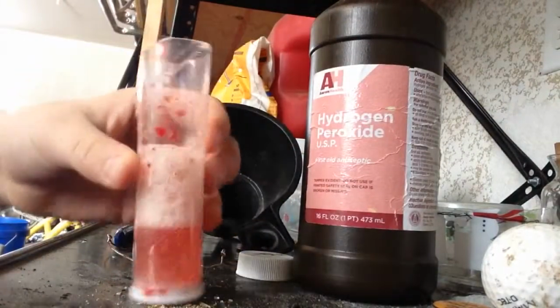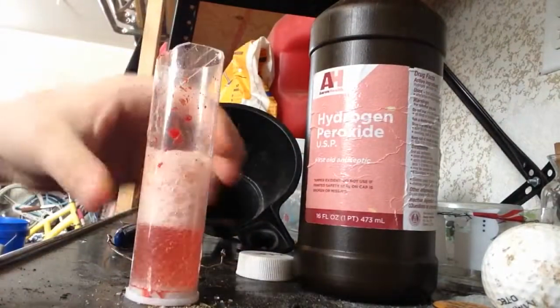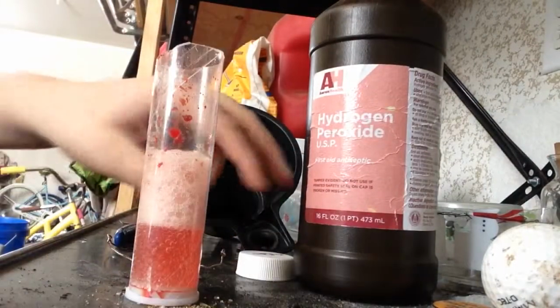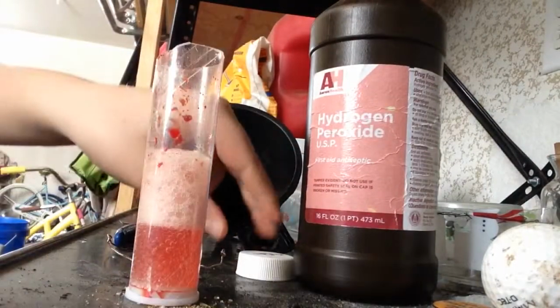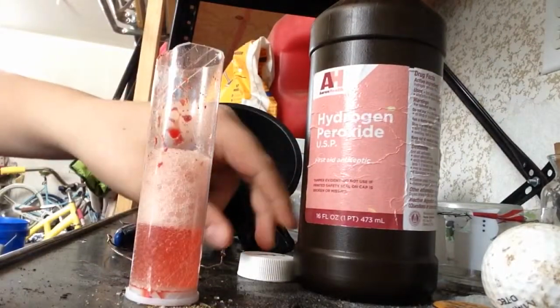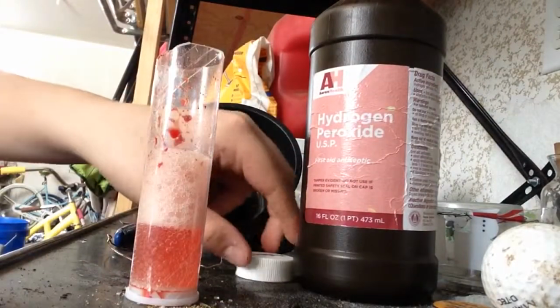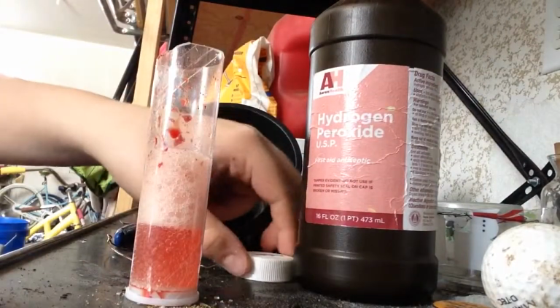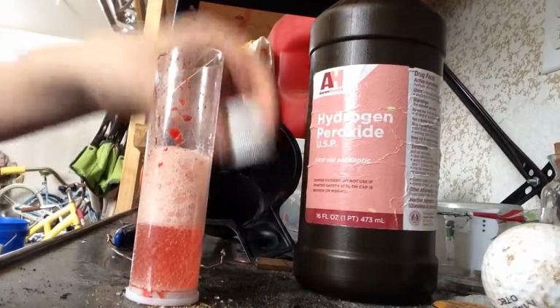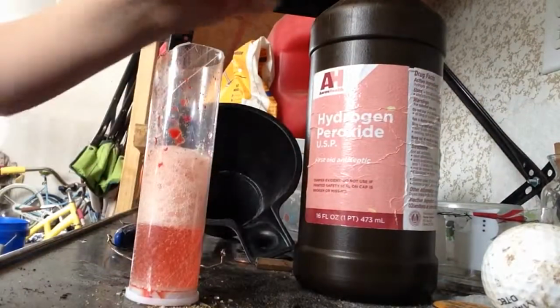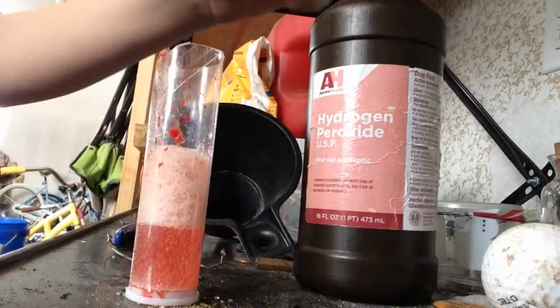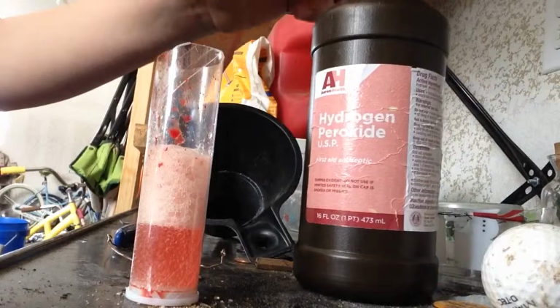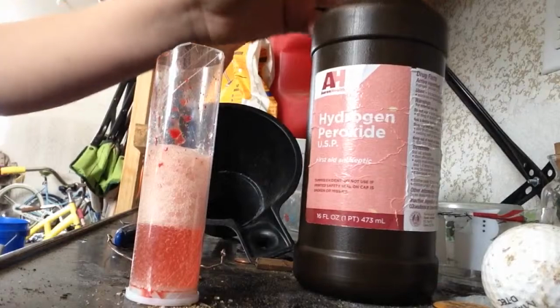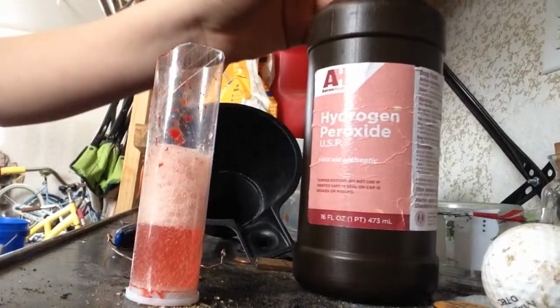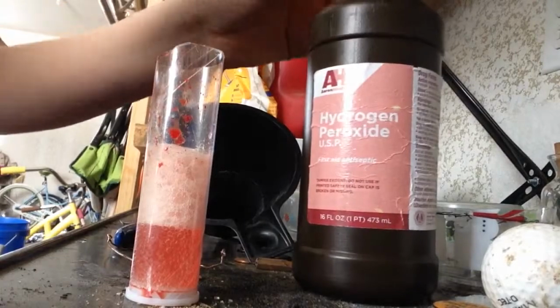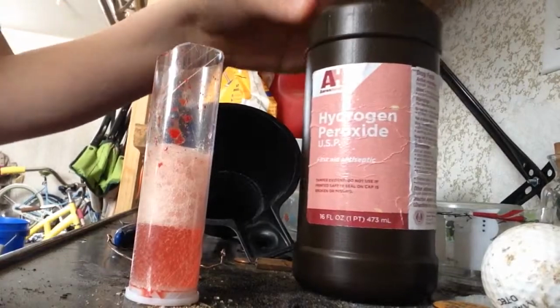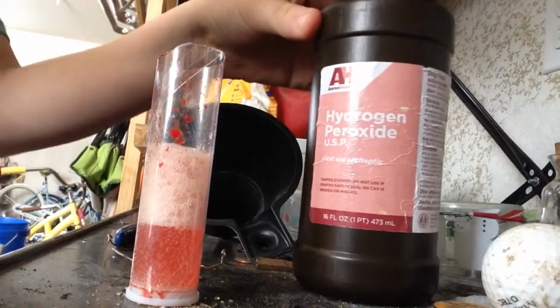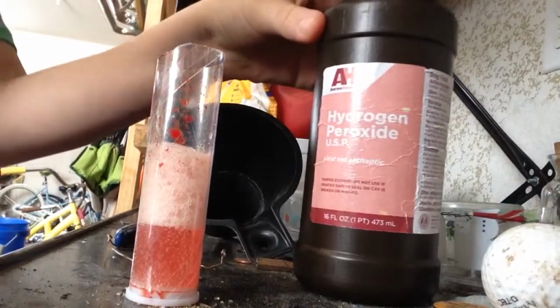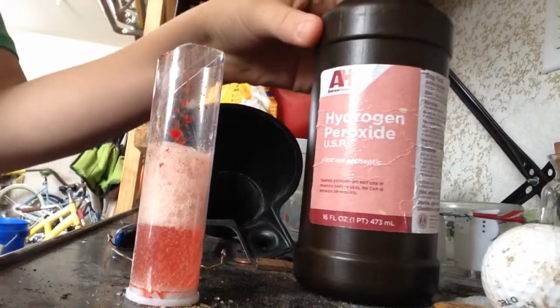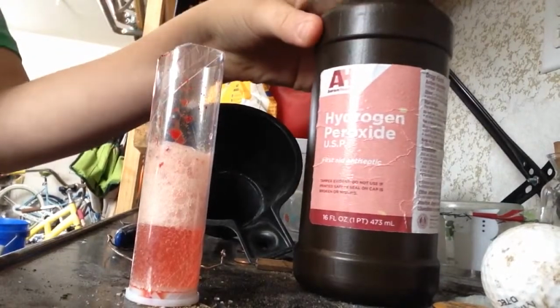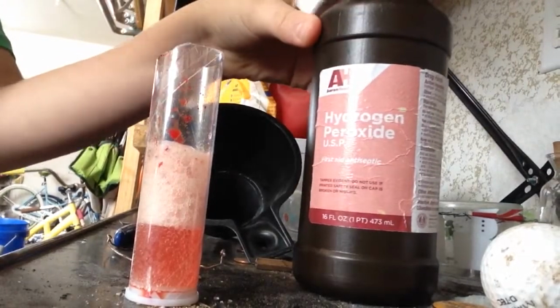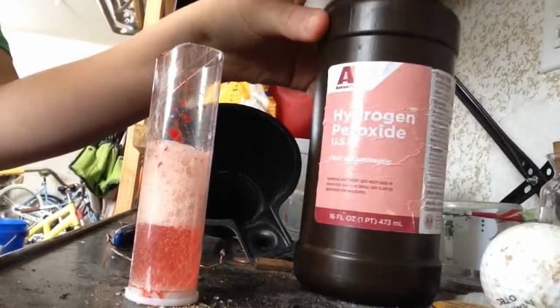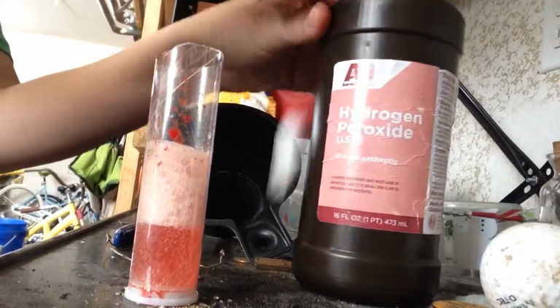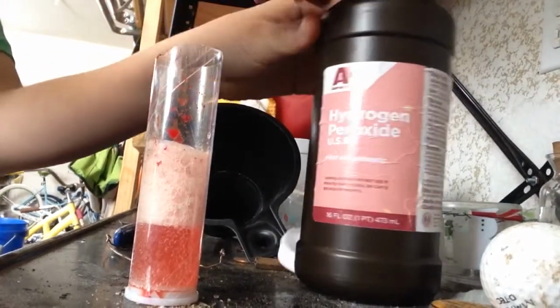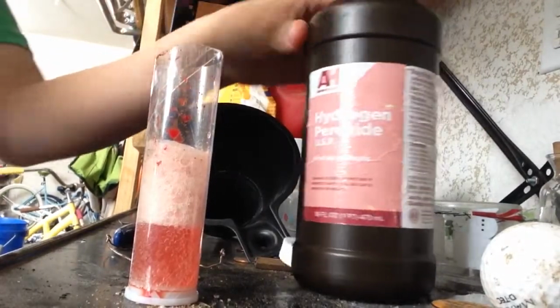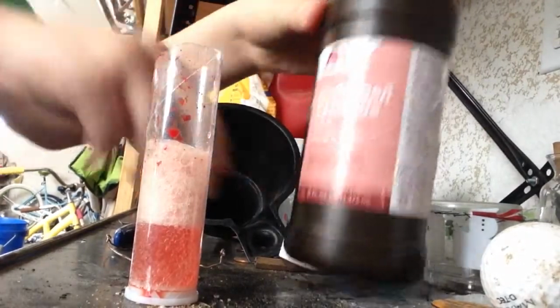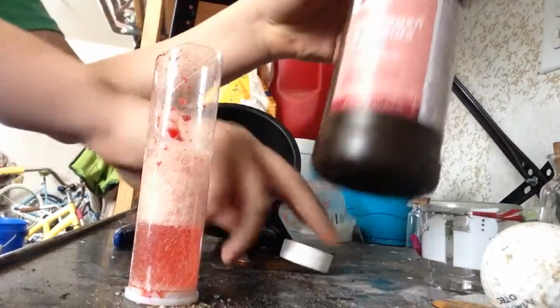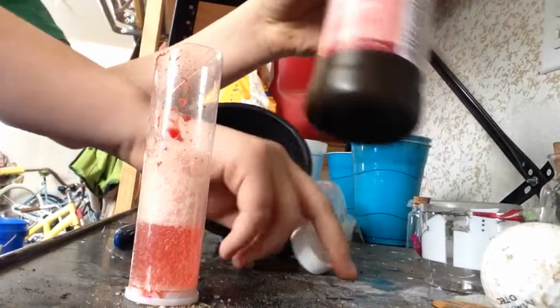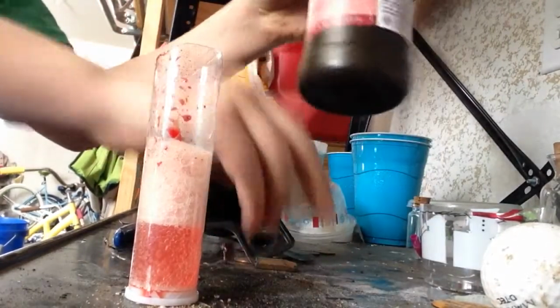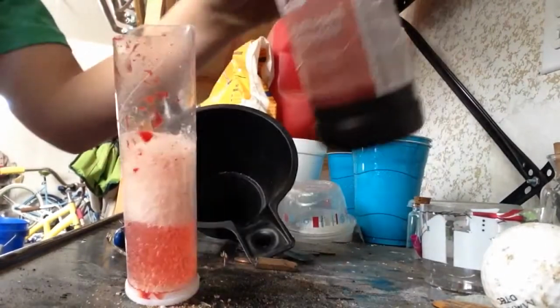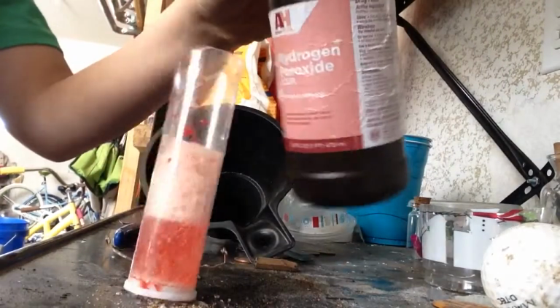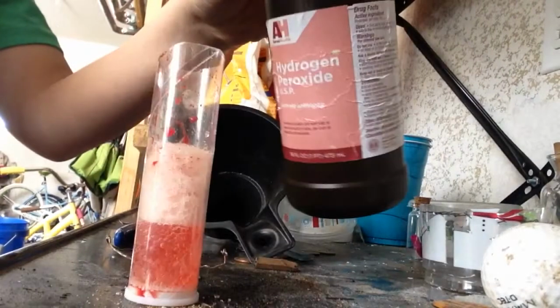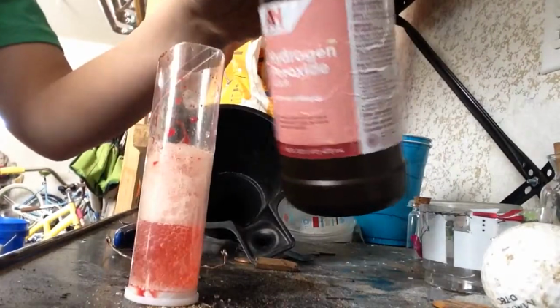So that was the hydrogen peroxide and blood reaction. Thanks for watching. Please leave a comment and subscribe.